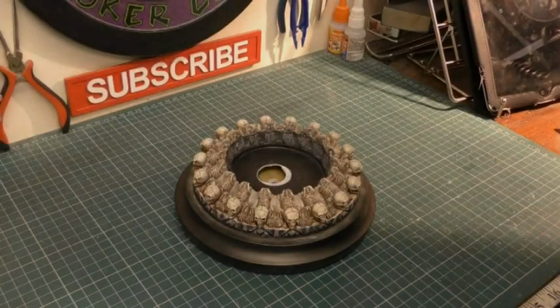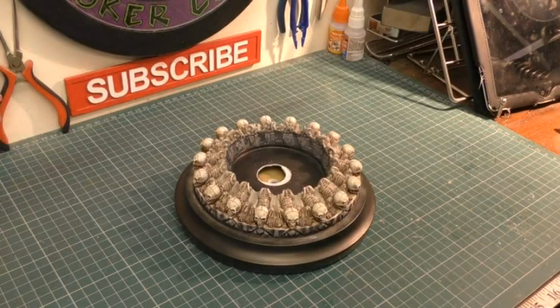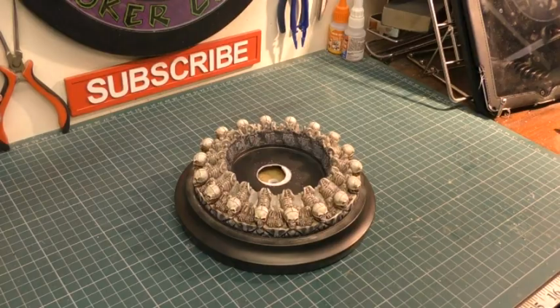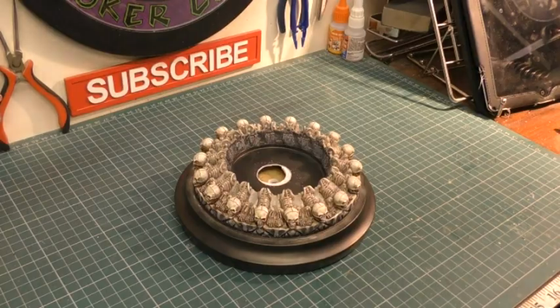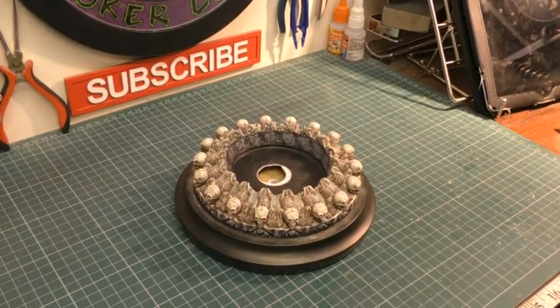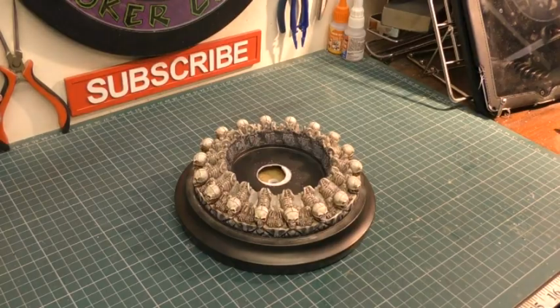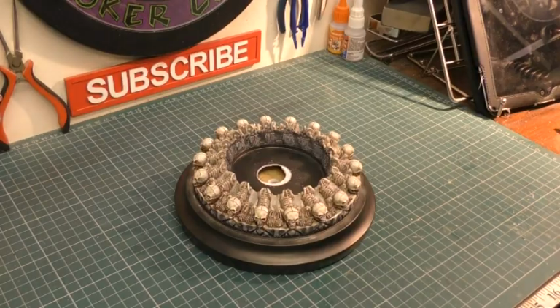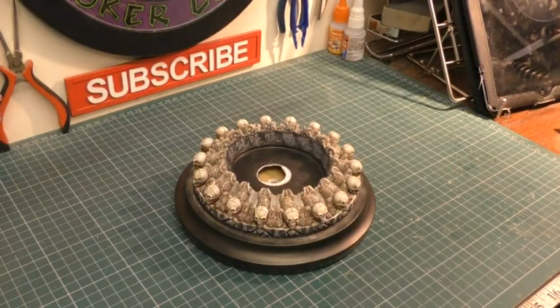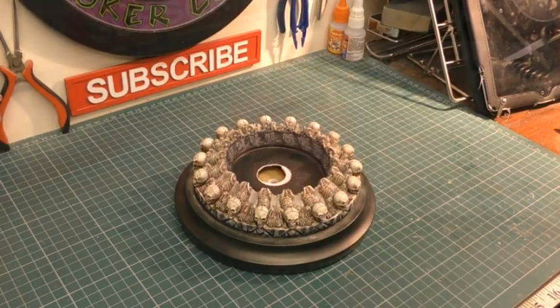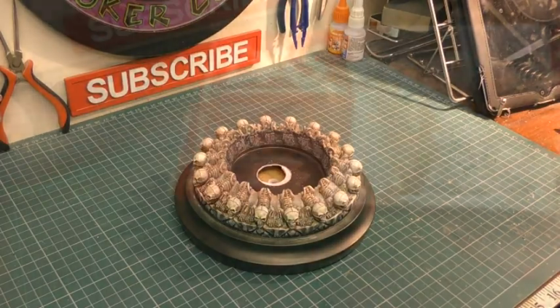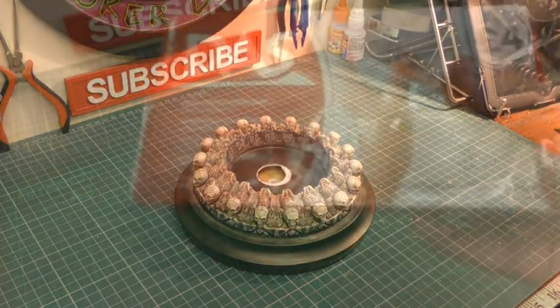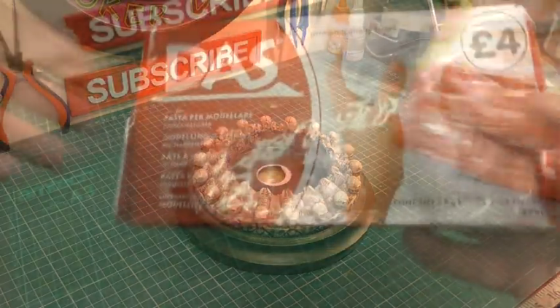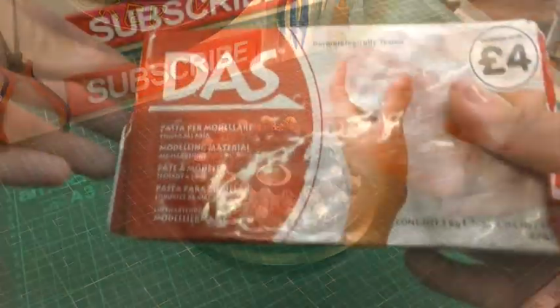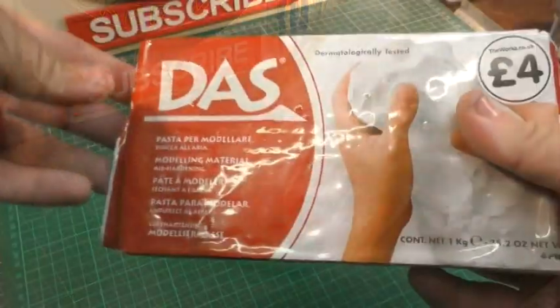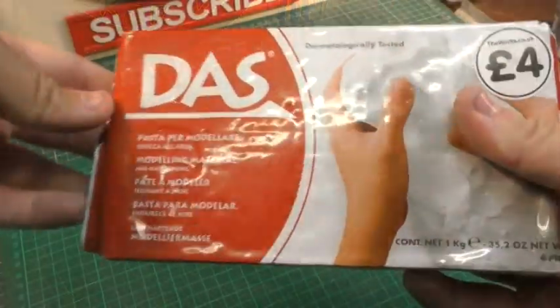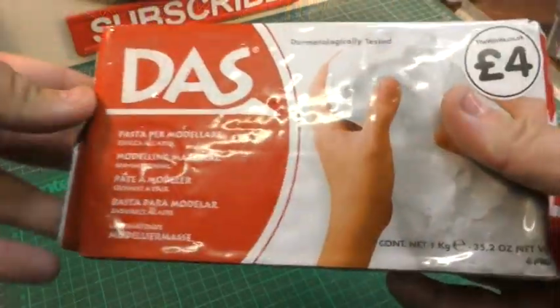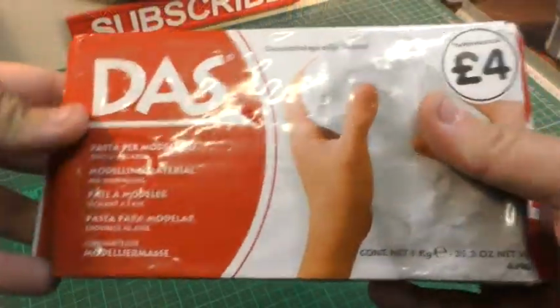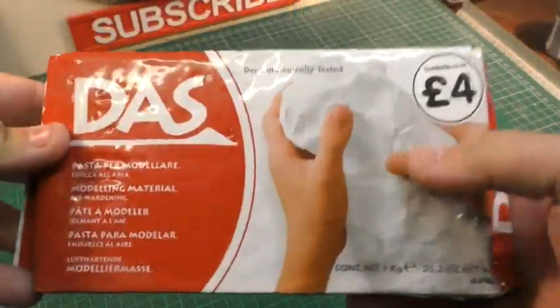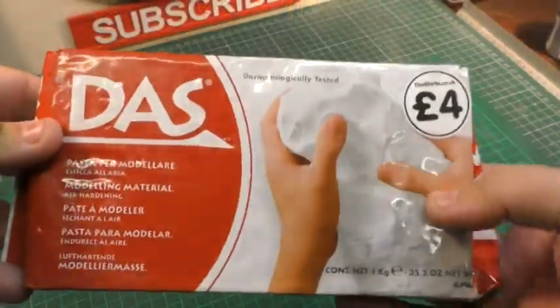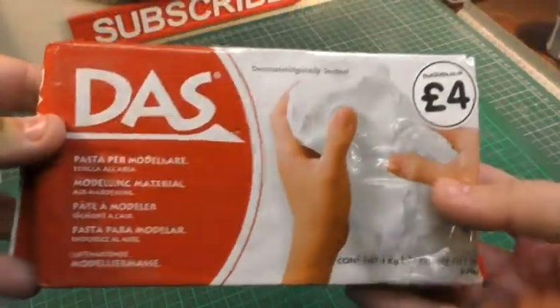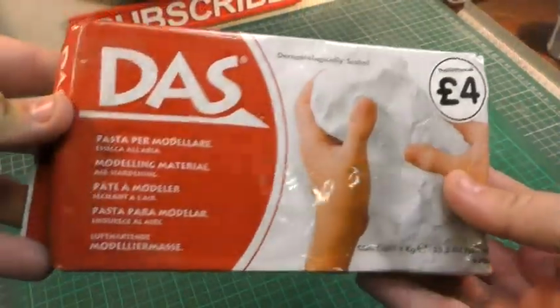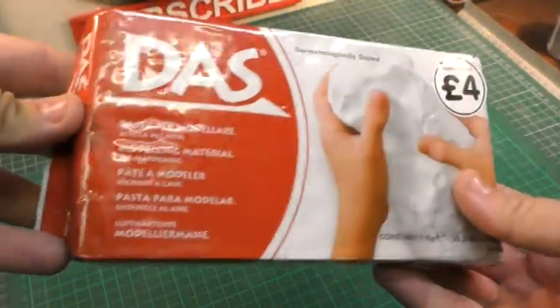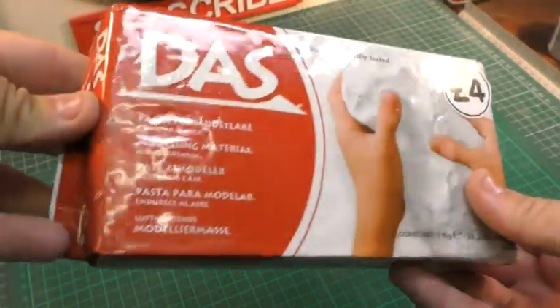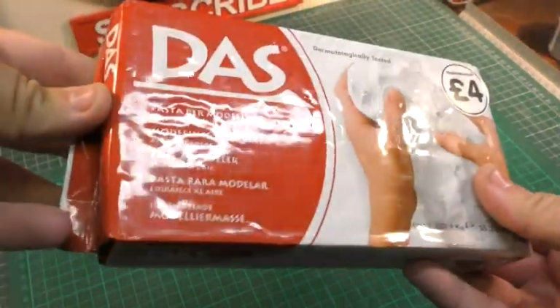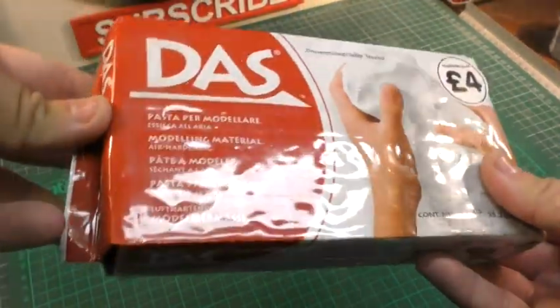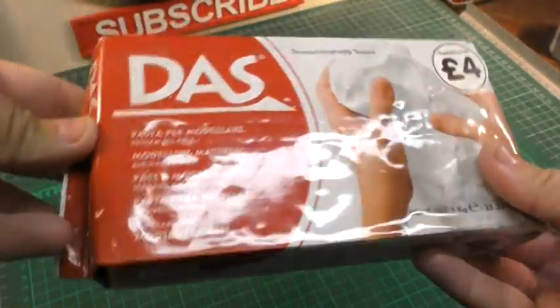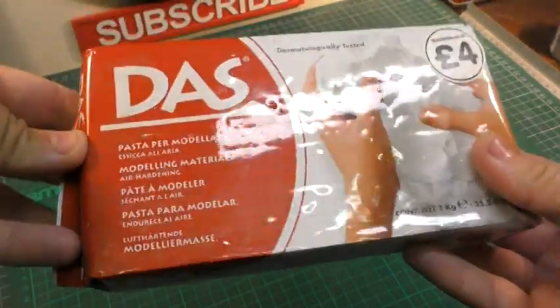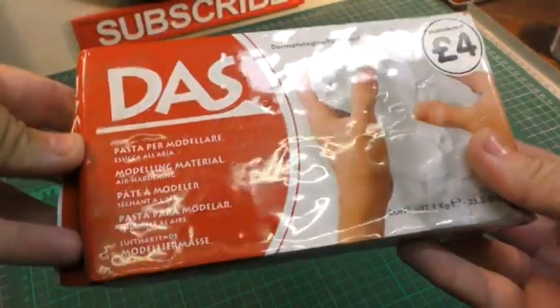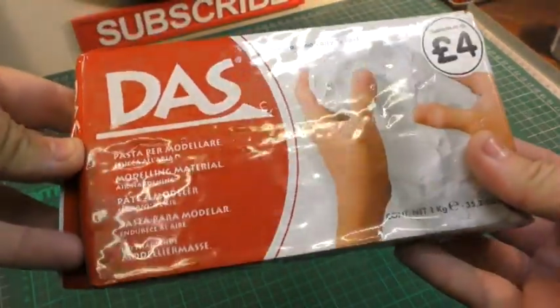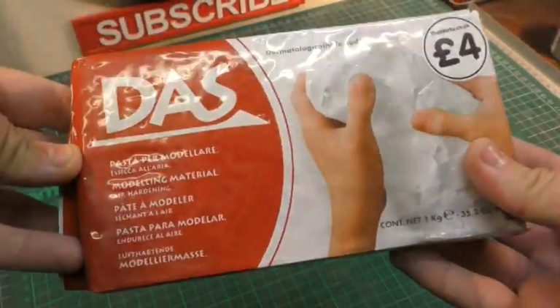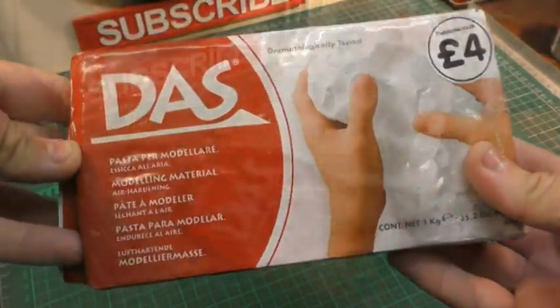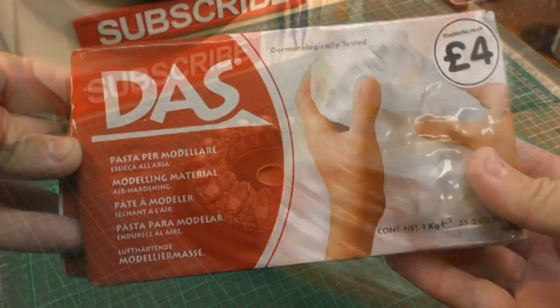Okay, new plan — I'm going to go in with some DAS air-drying modelling clay instead.